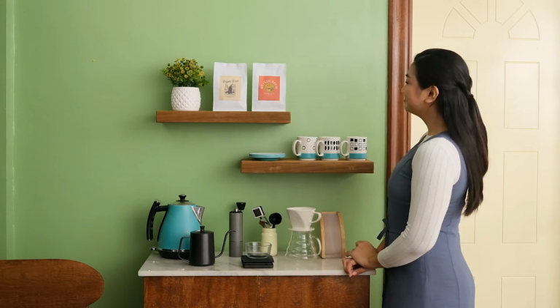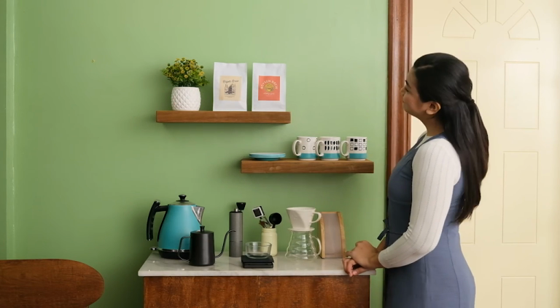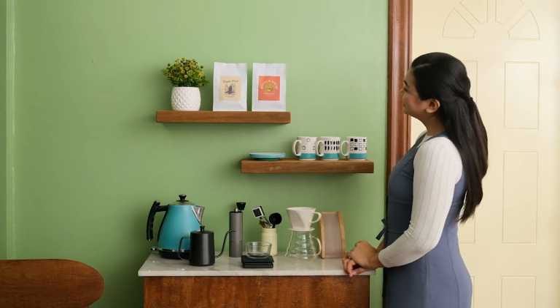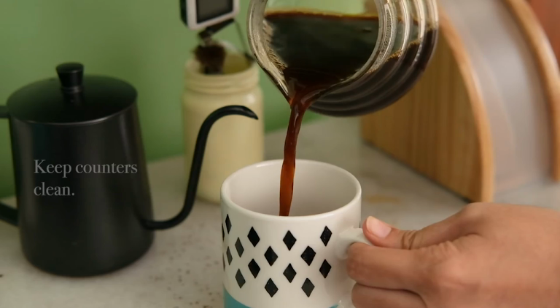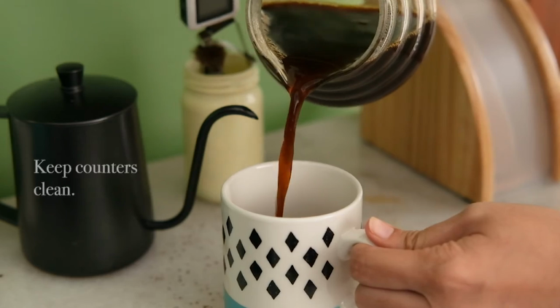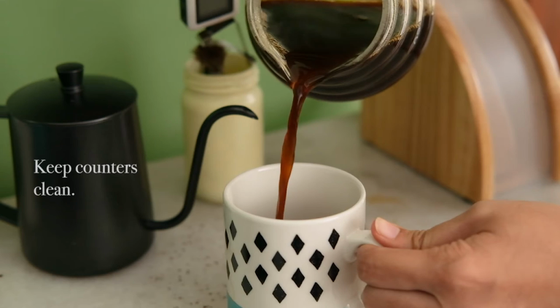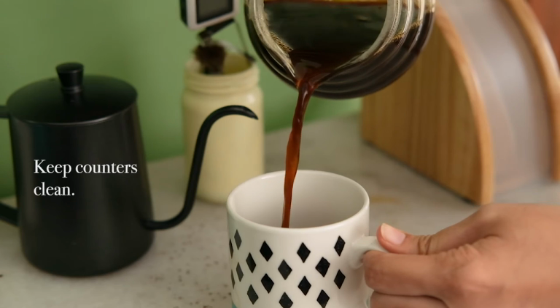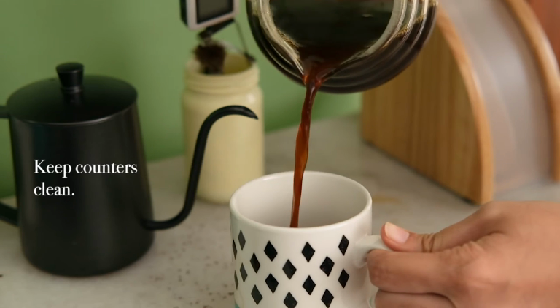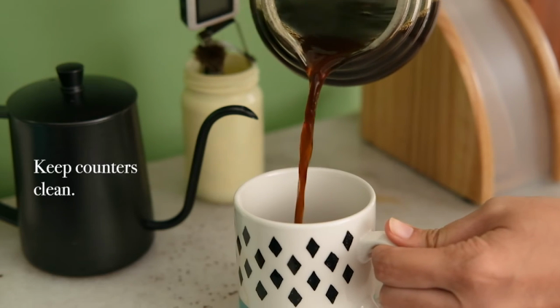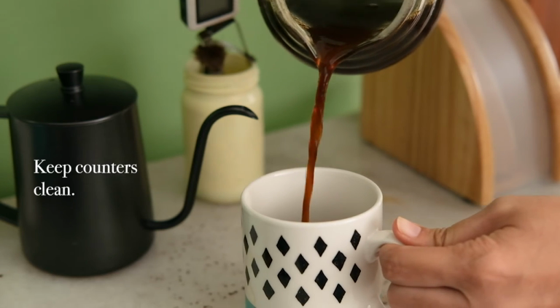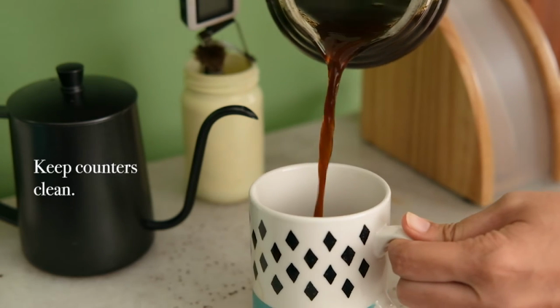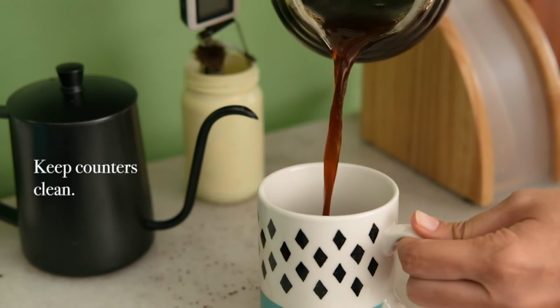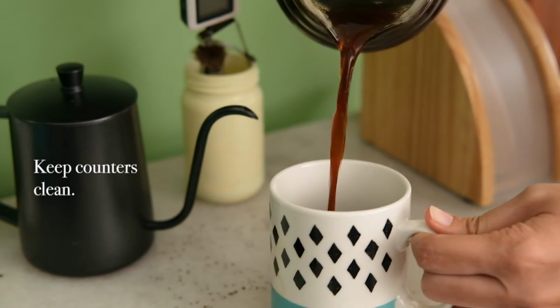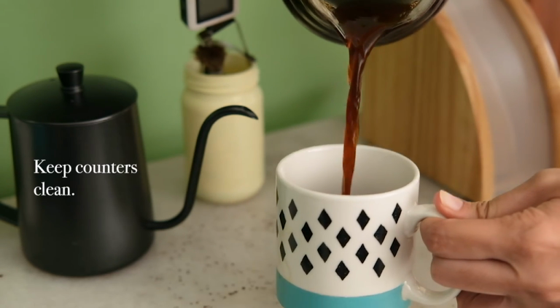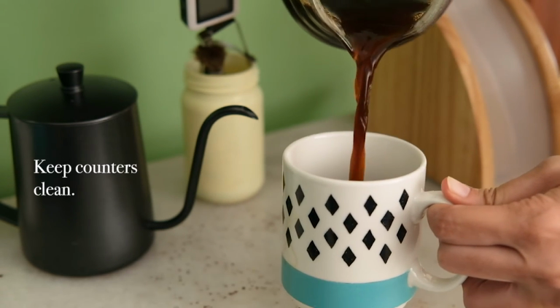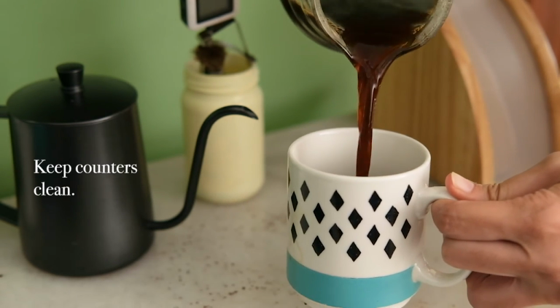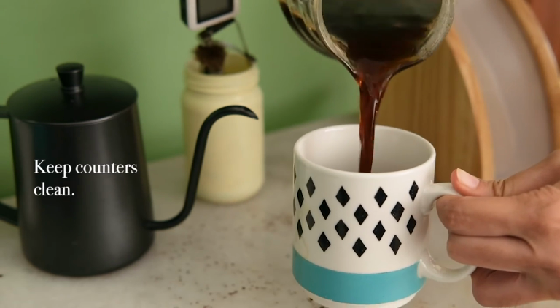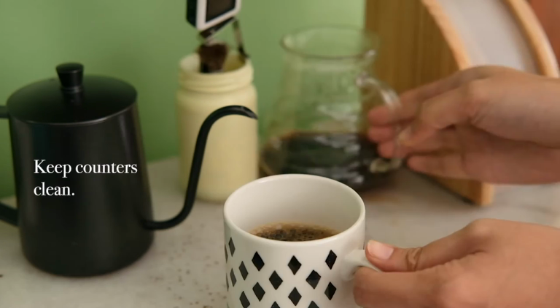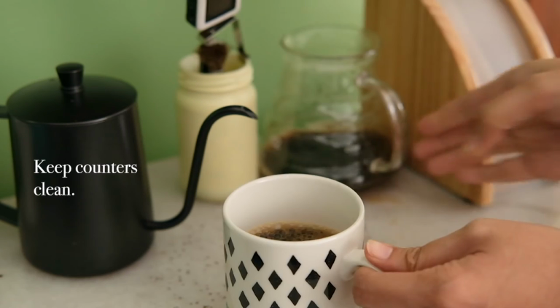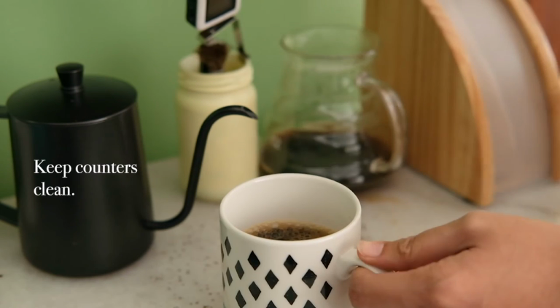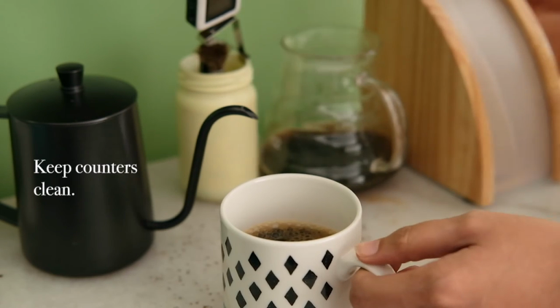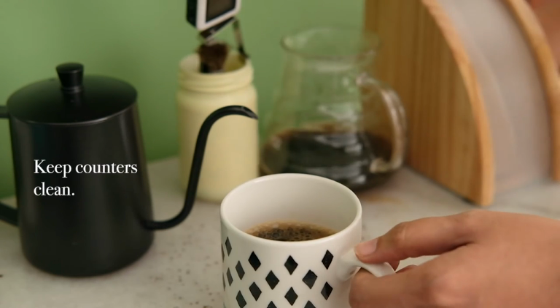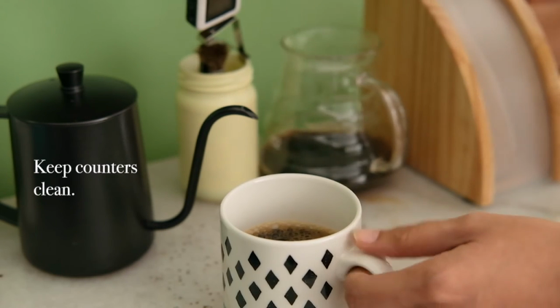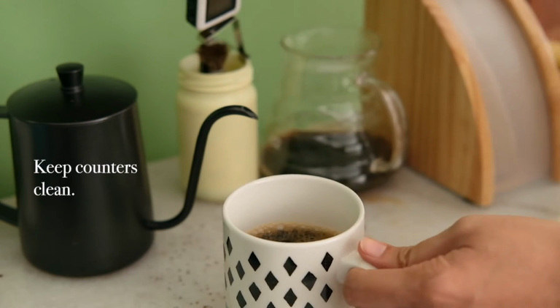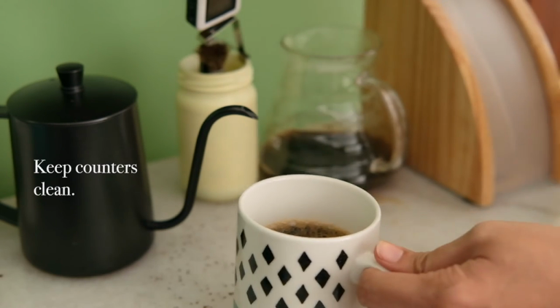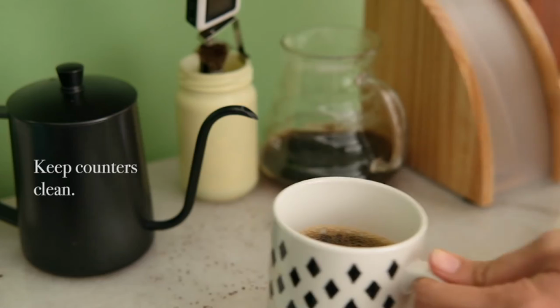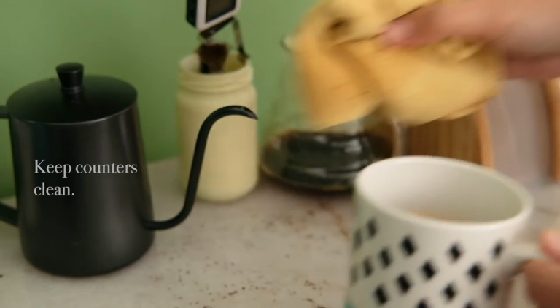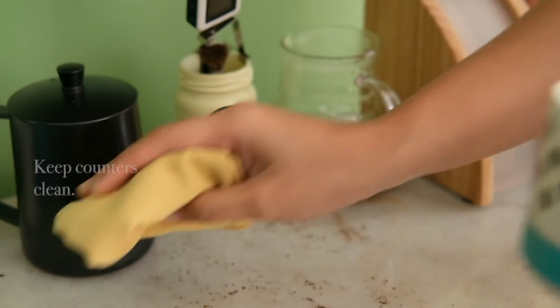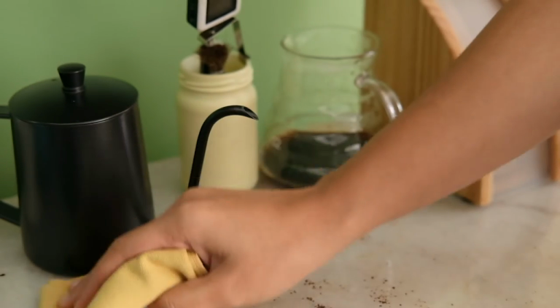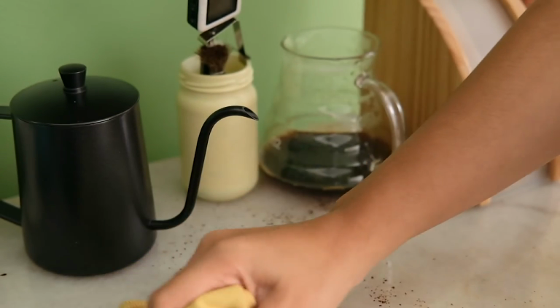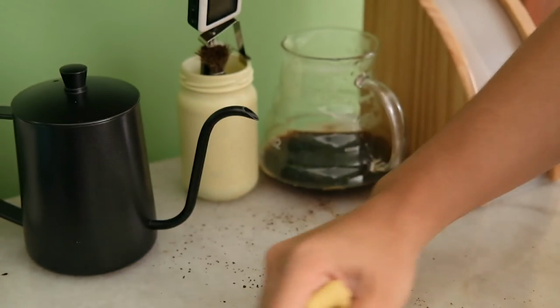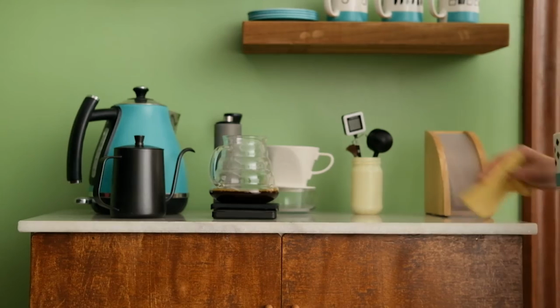Keep counters clean. Clear counters are easier to clean, and also make any space look more organized.